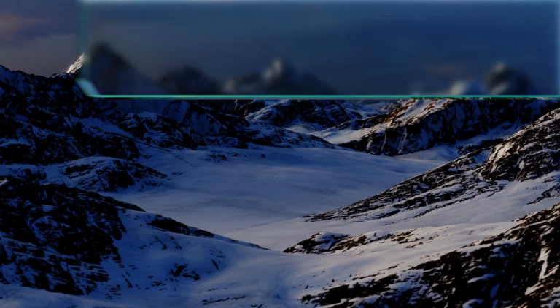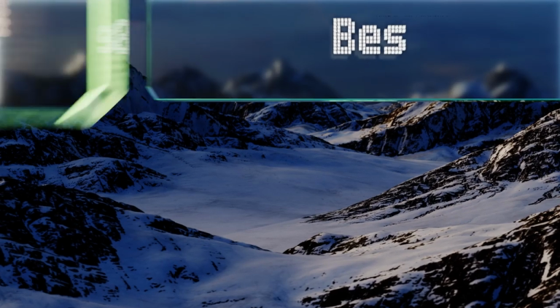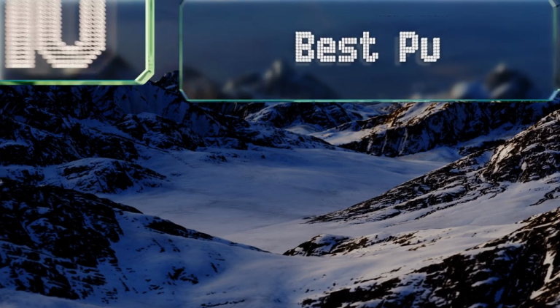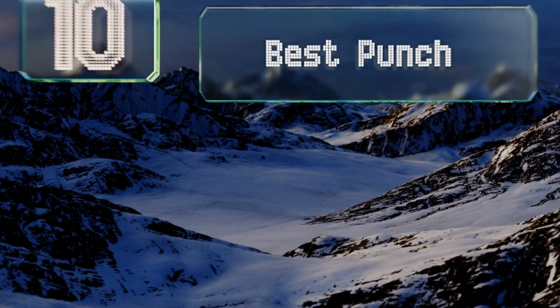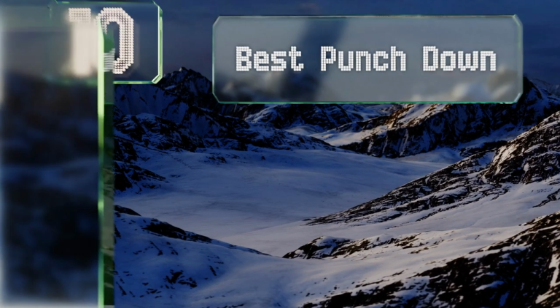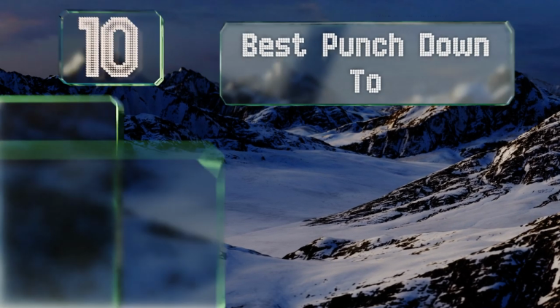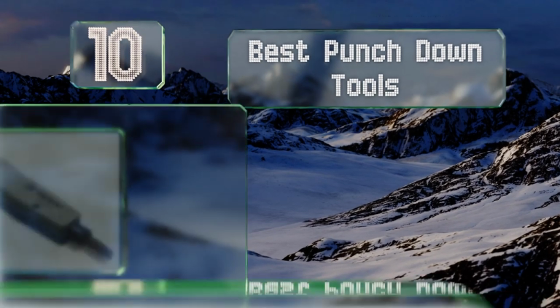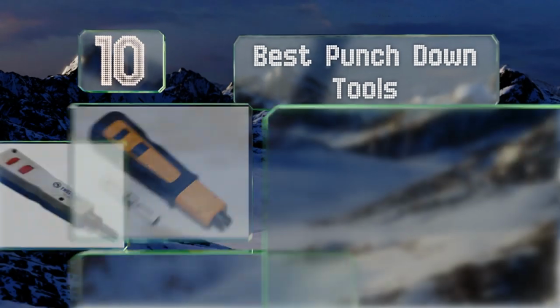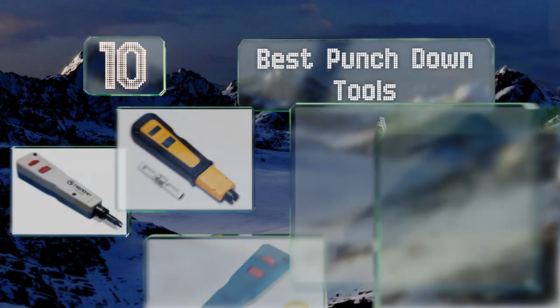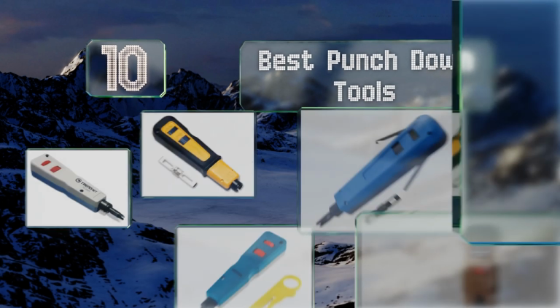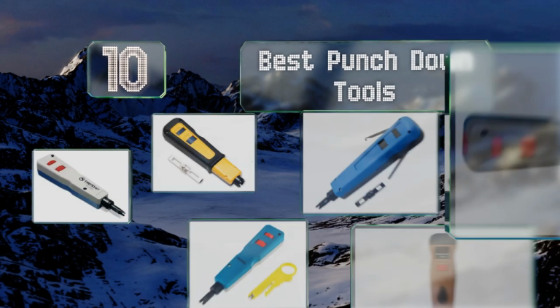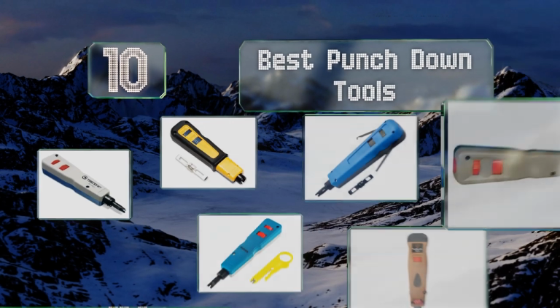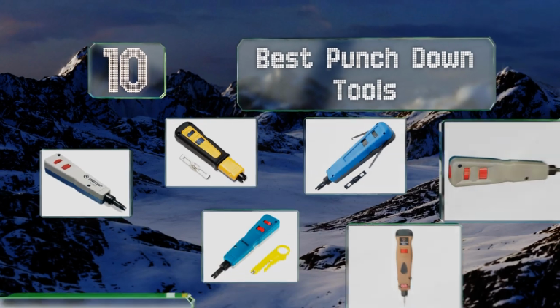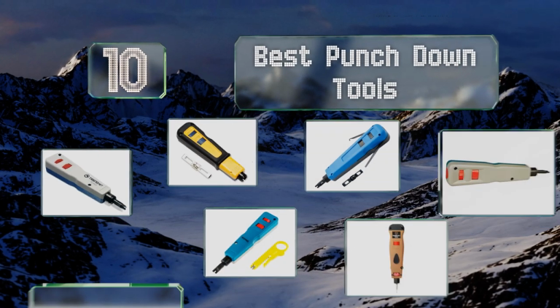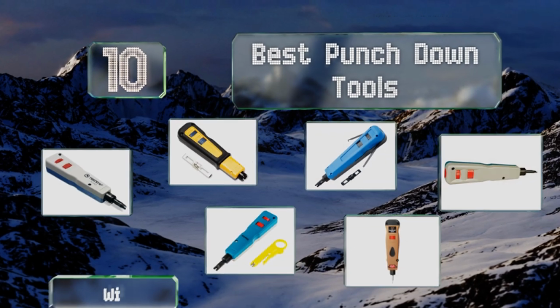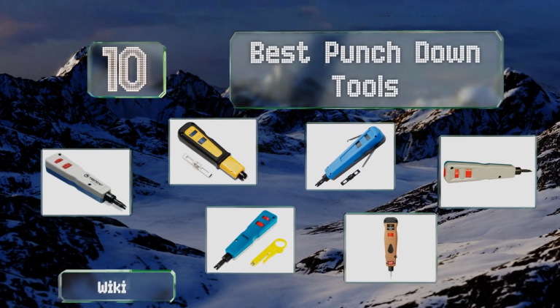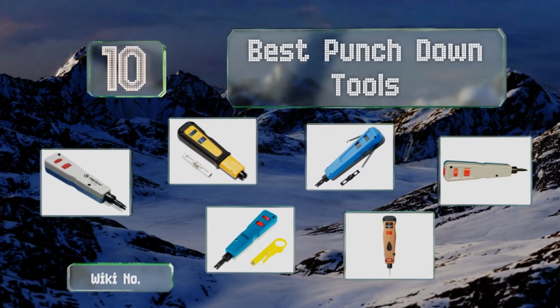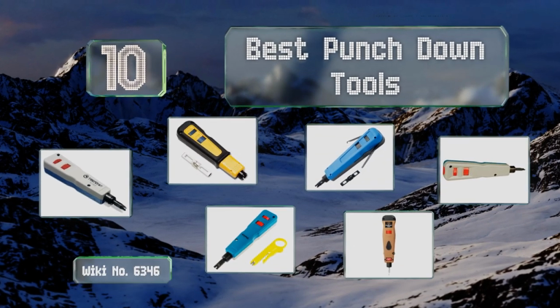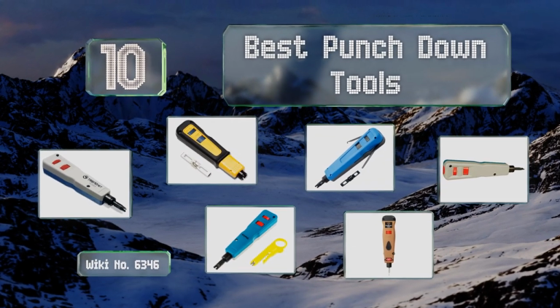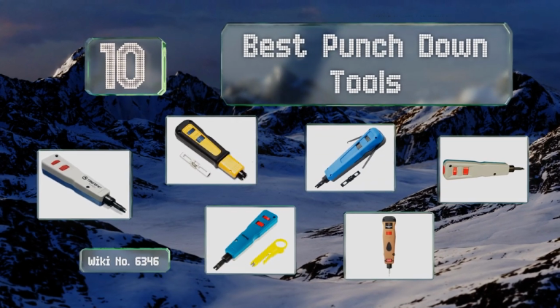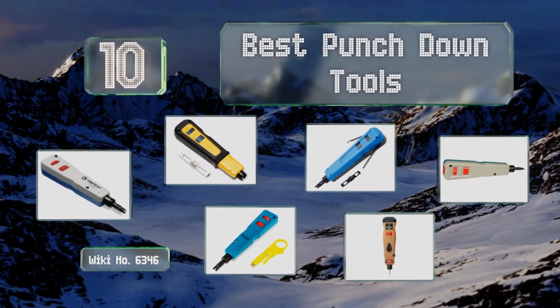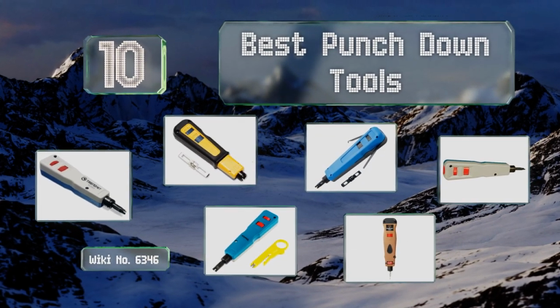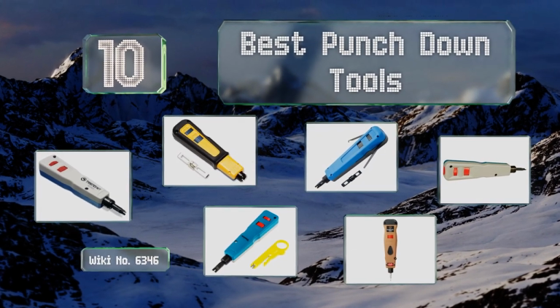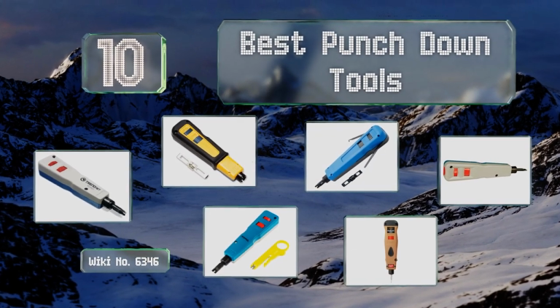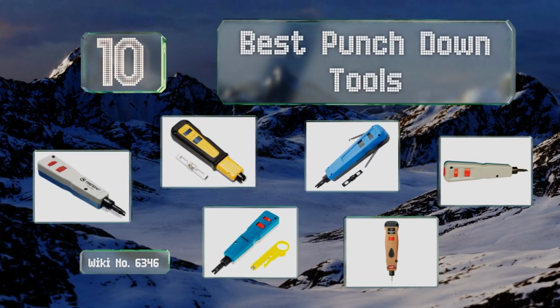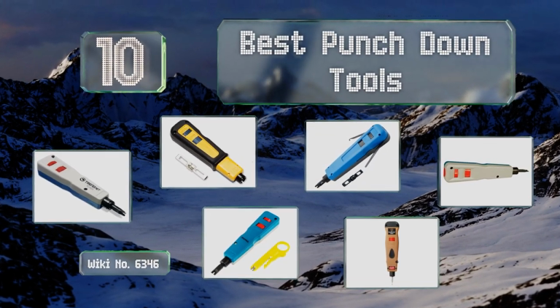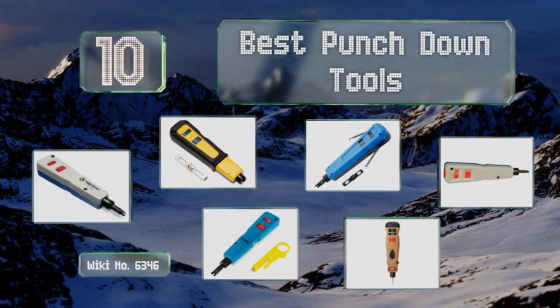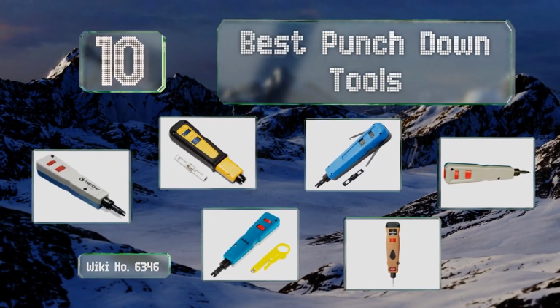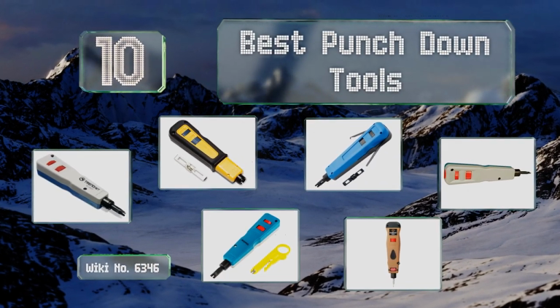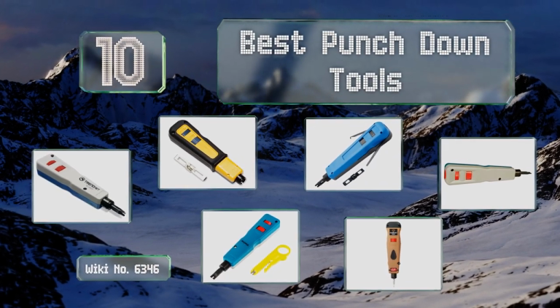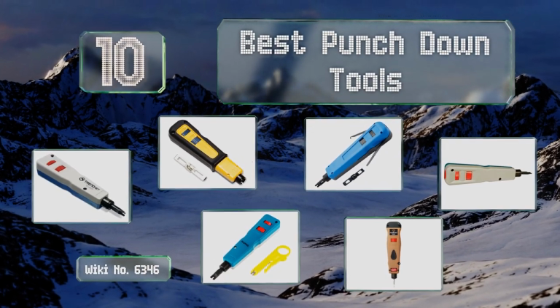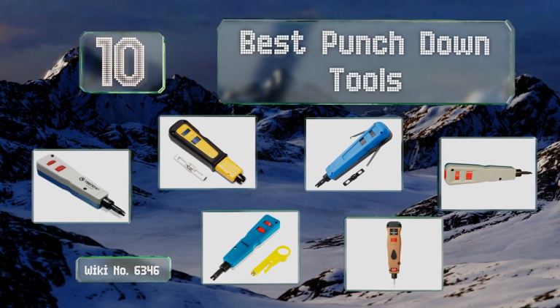EasyVid presents the 10 best punchdown tools. Let's get started with the list.